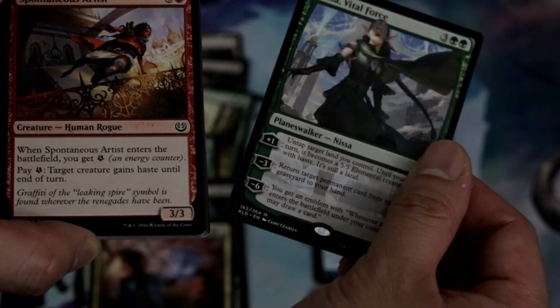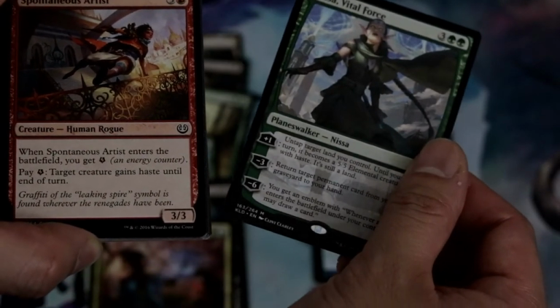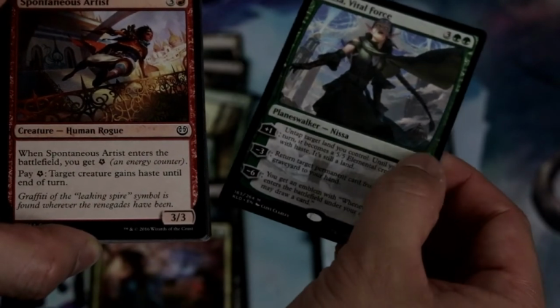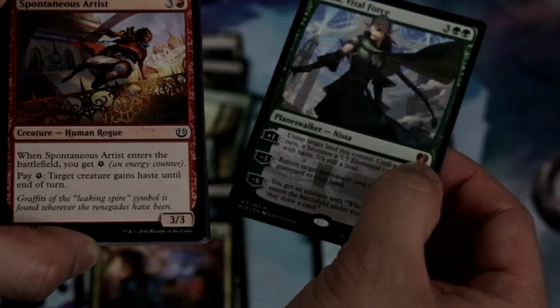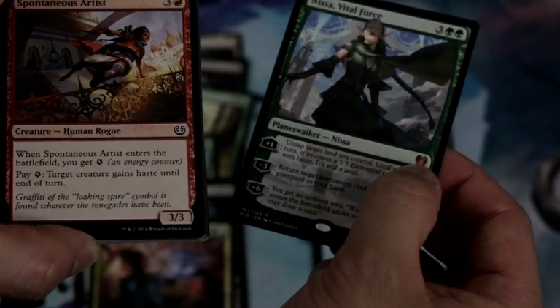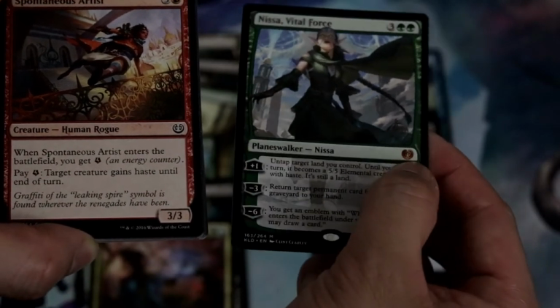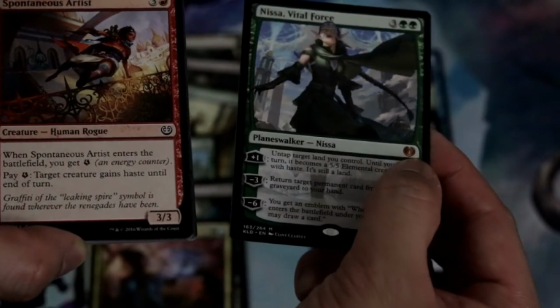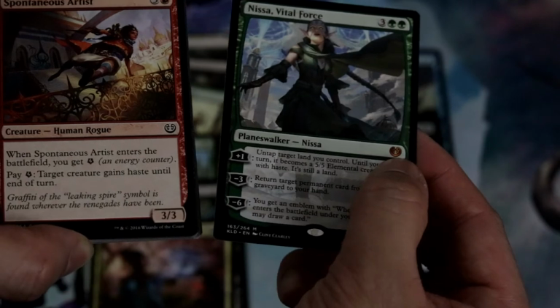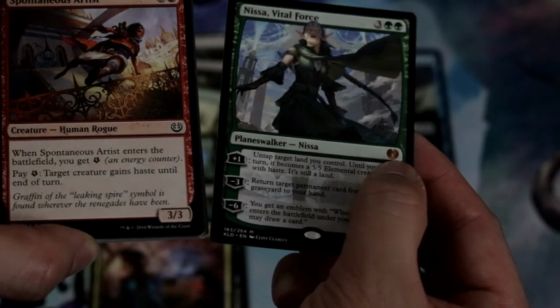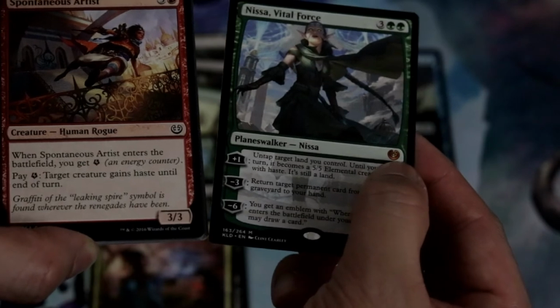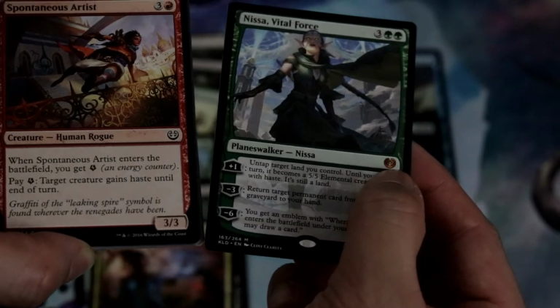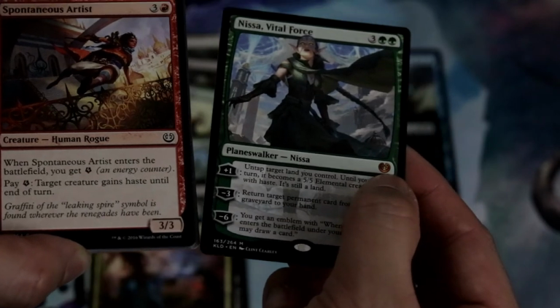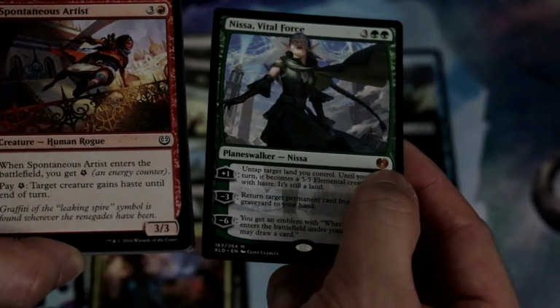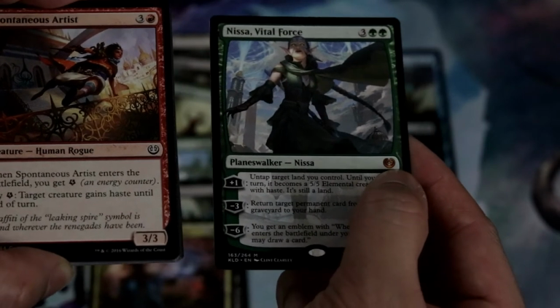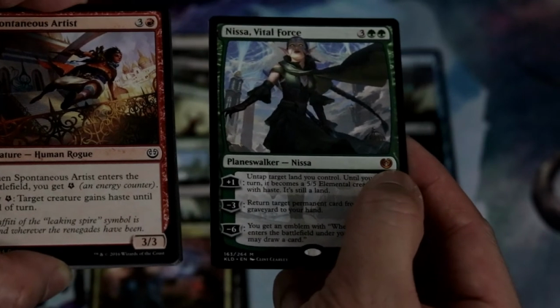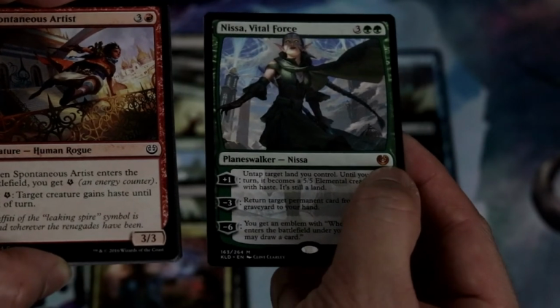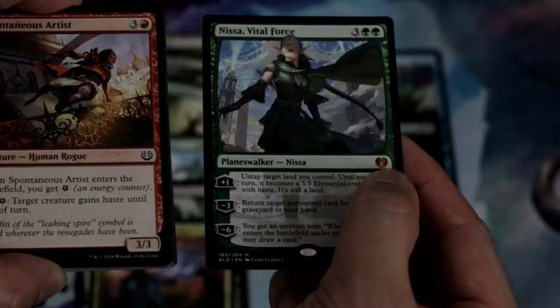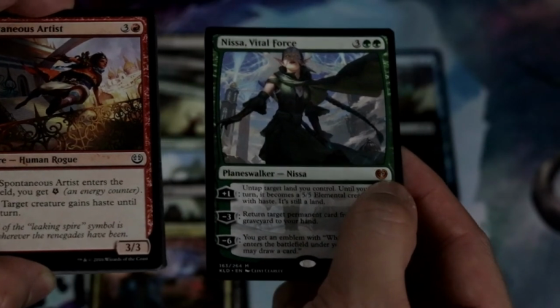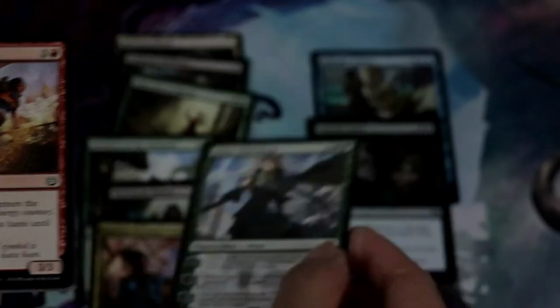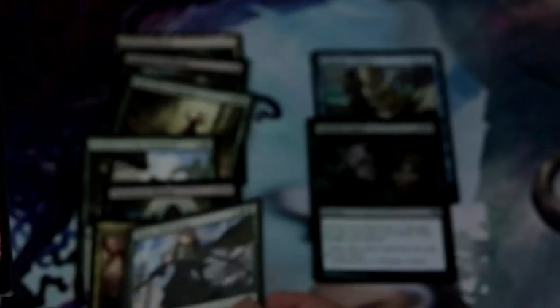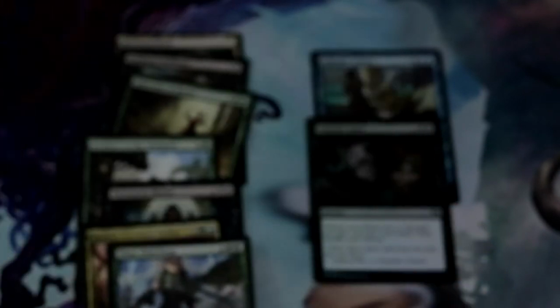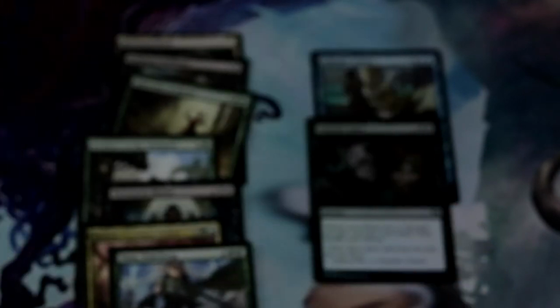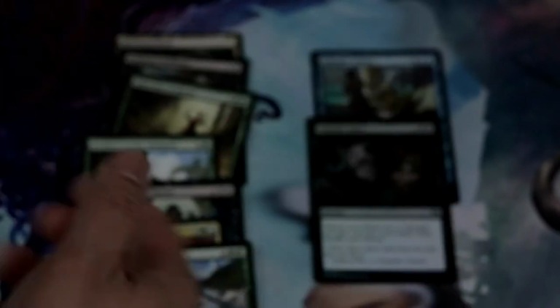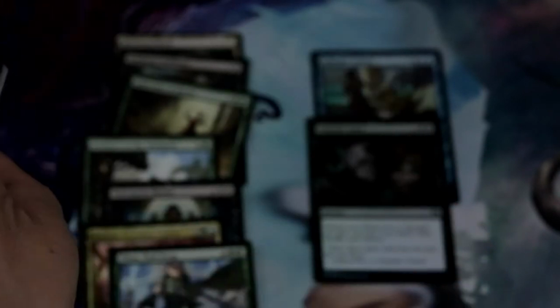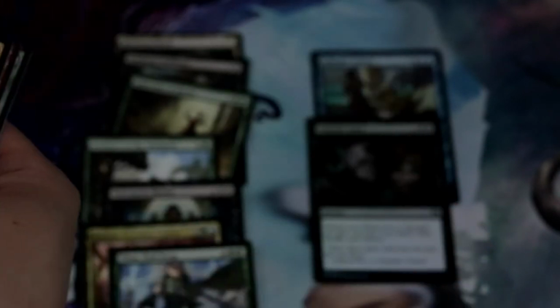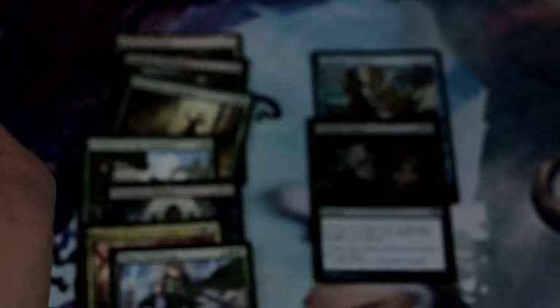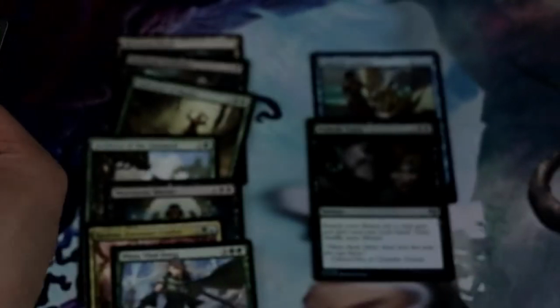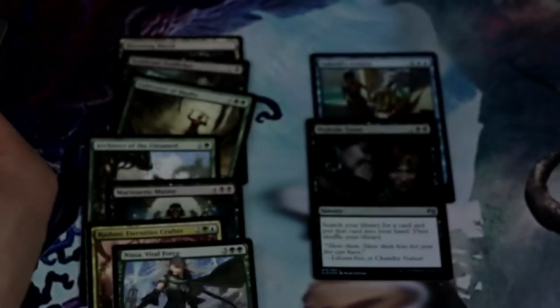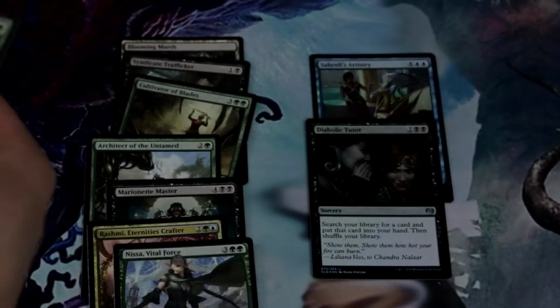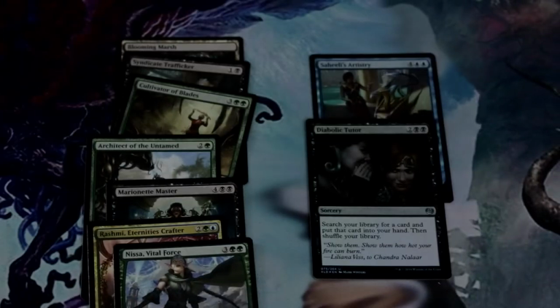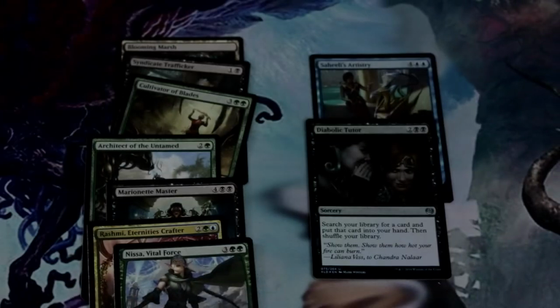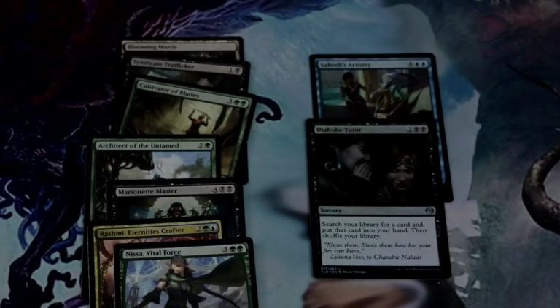Got another mythic — Nissa, Vital Force! A planeswalker is nice.